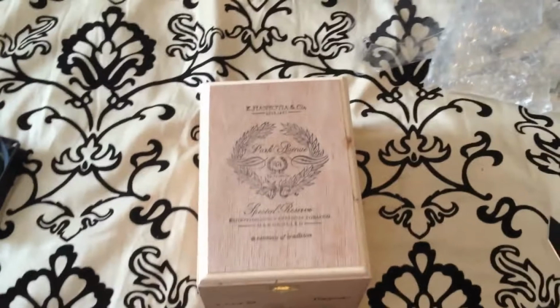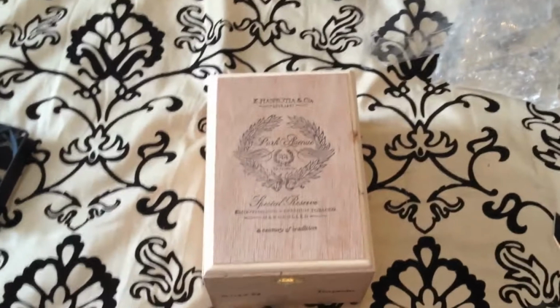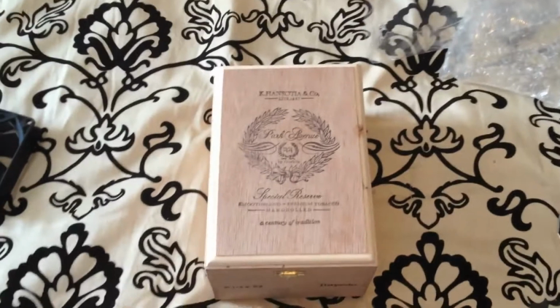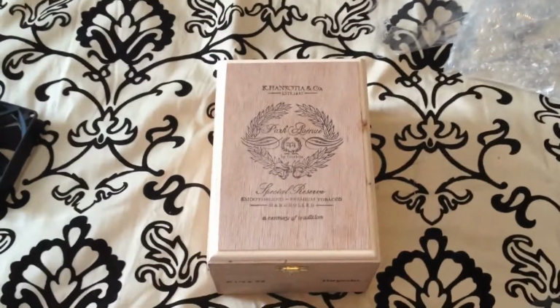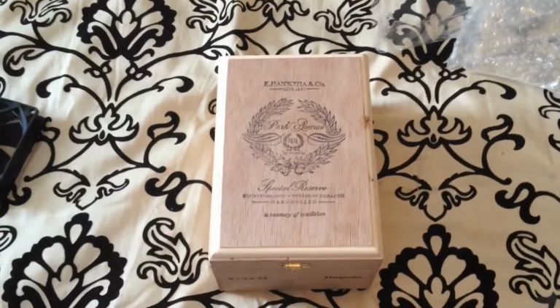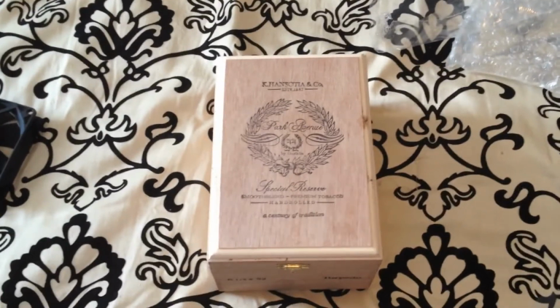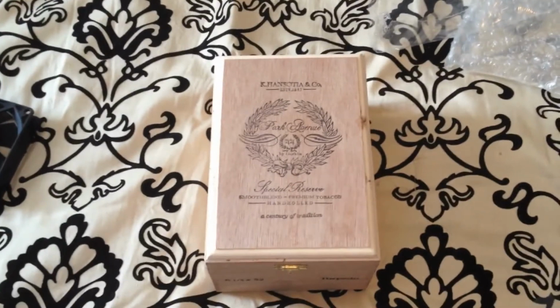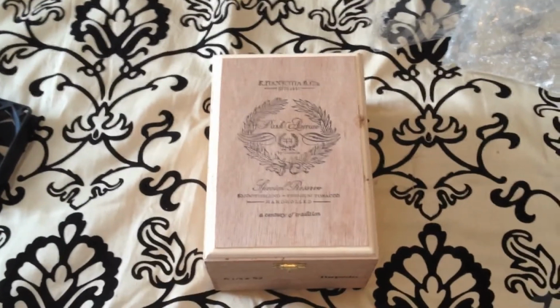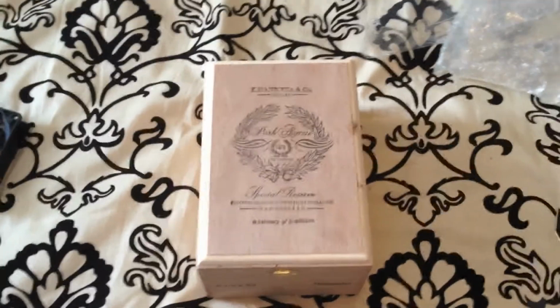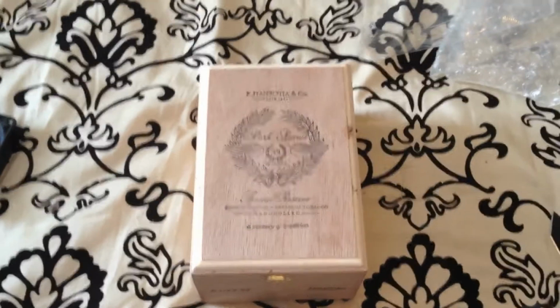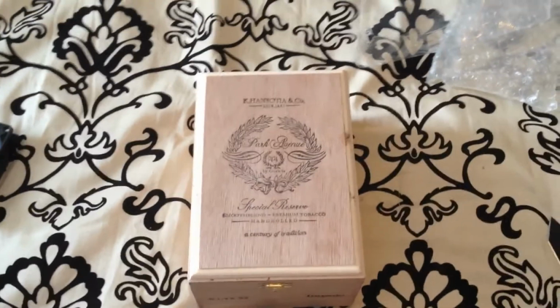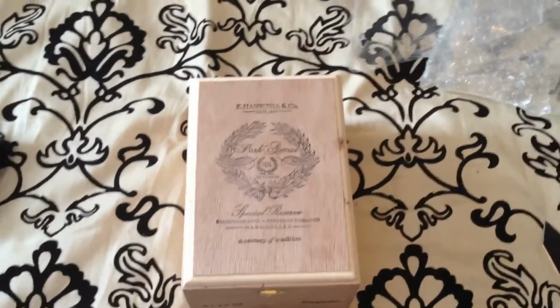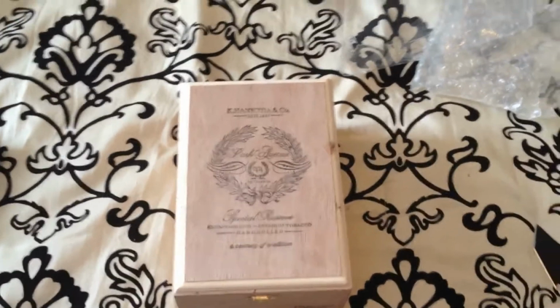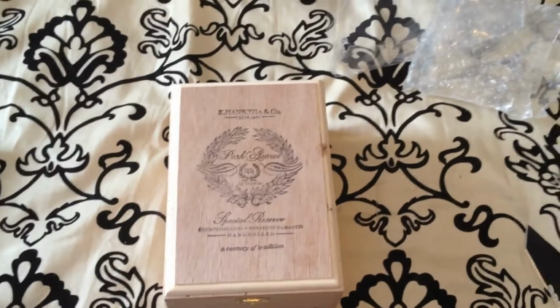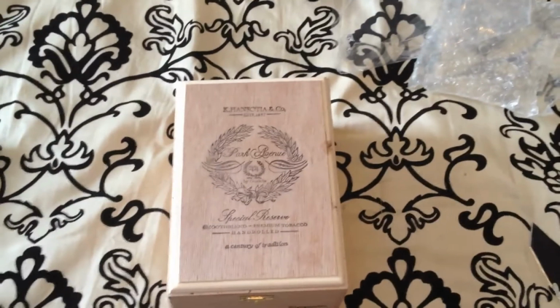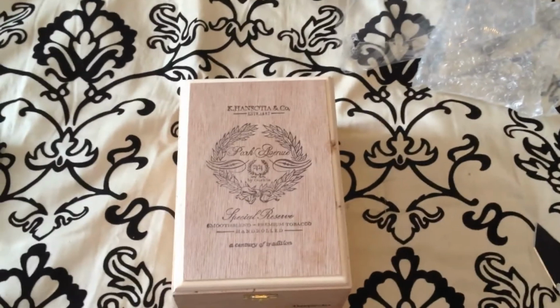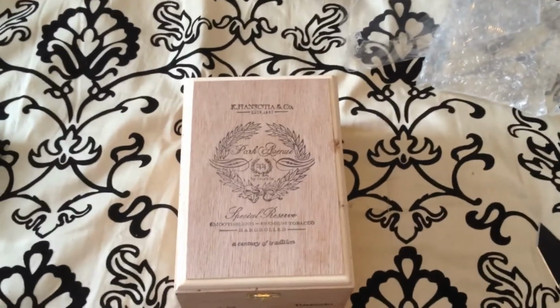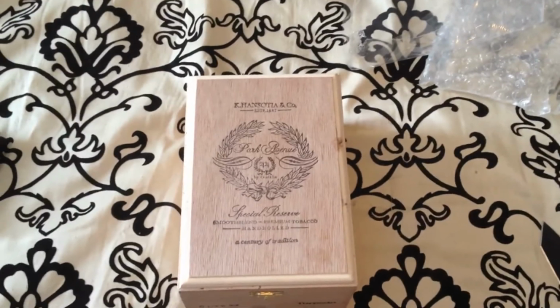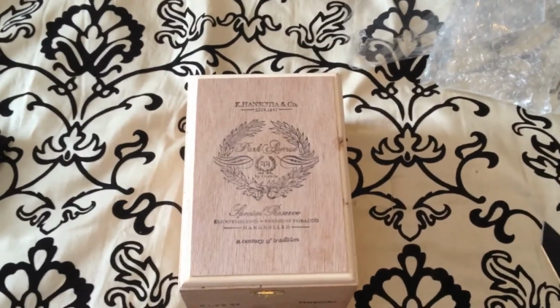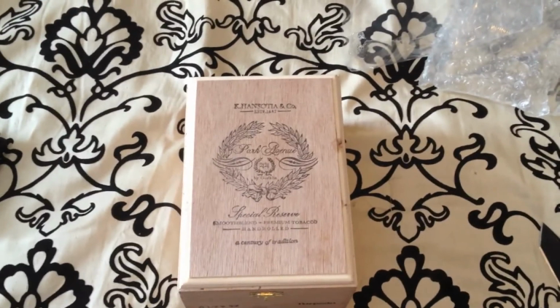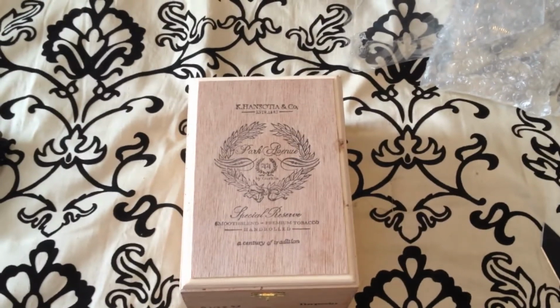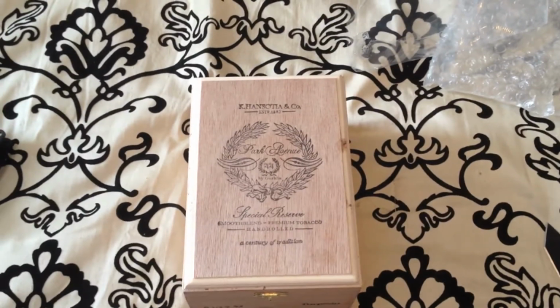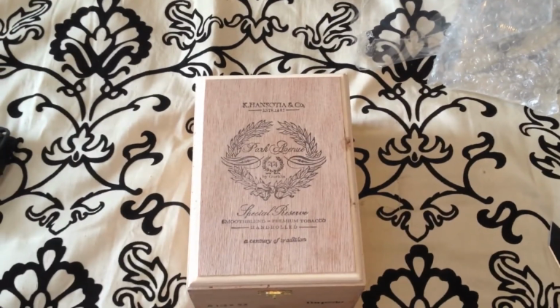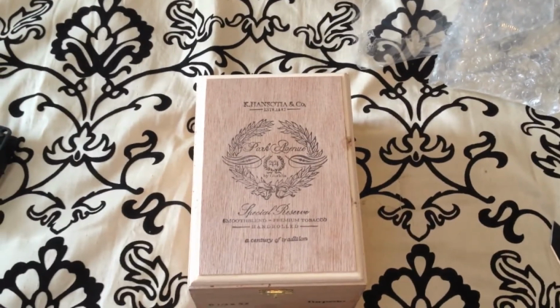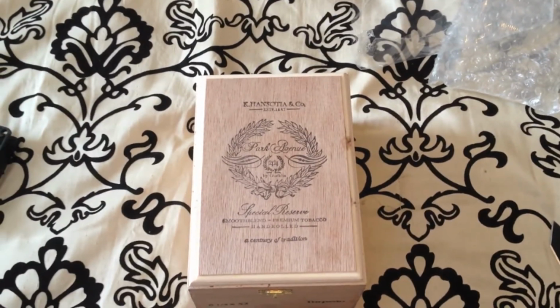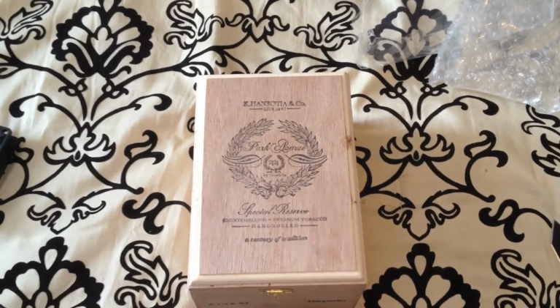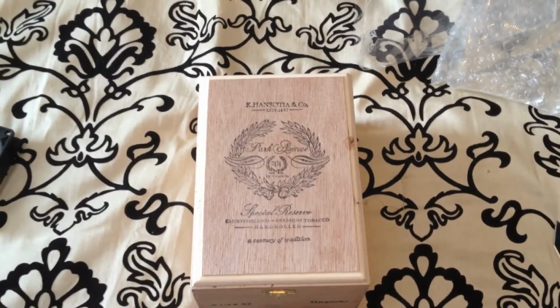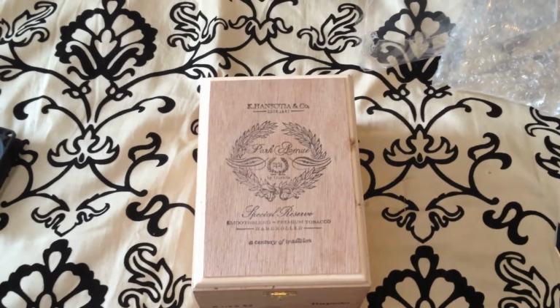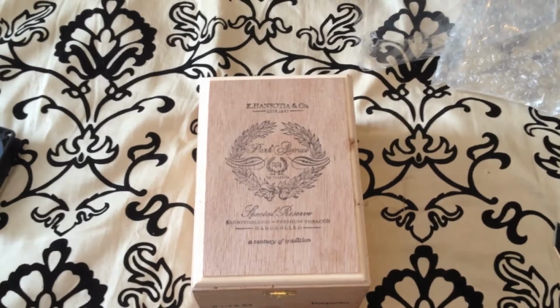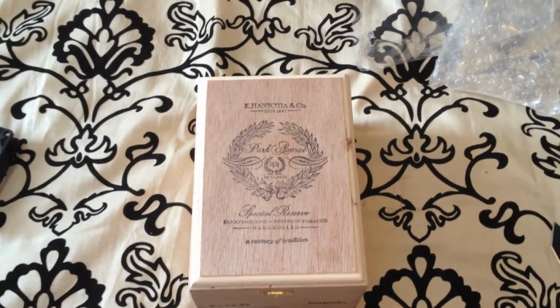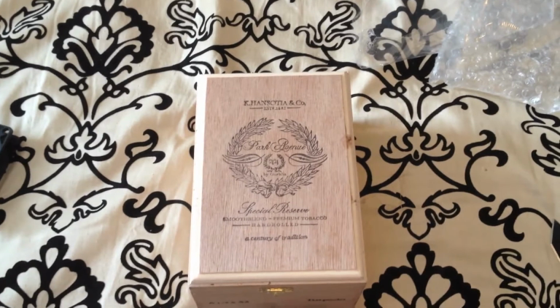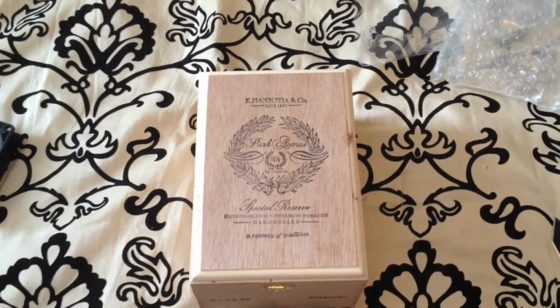I'll continue doing more reviews and unboxings as I get the chance. And as always guys, keep on smoking.